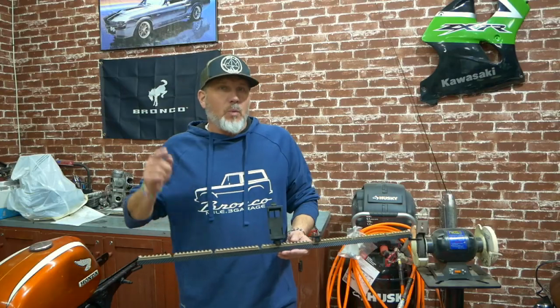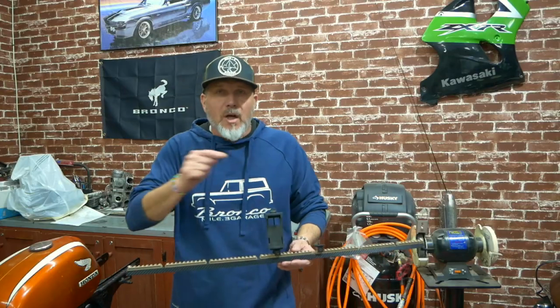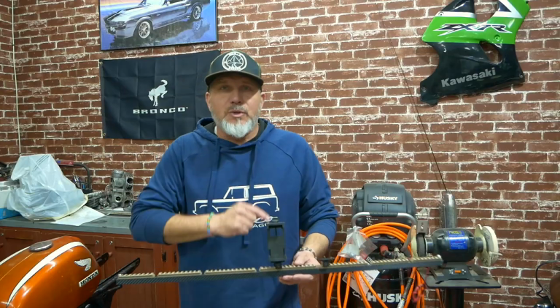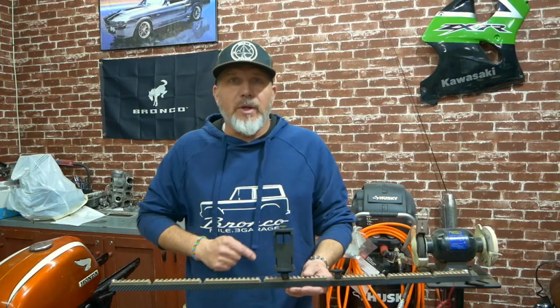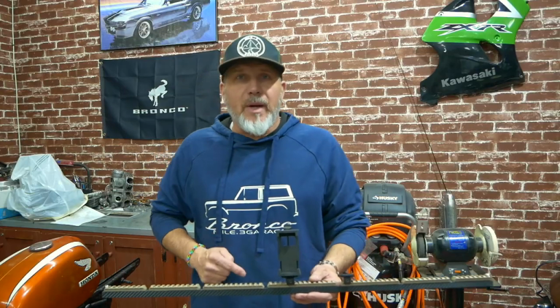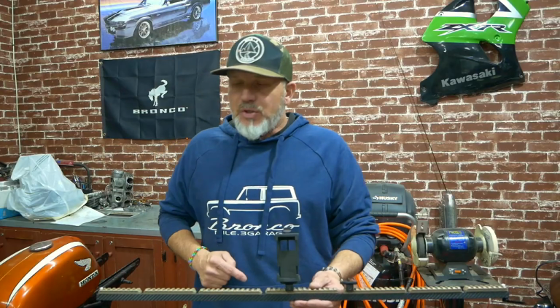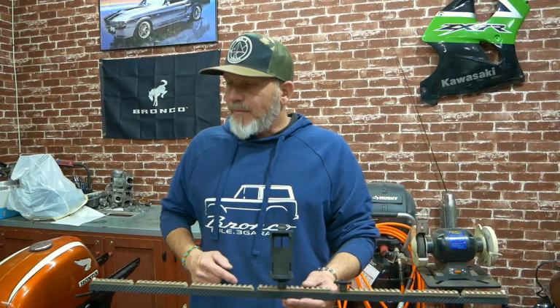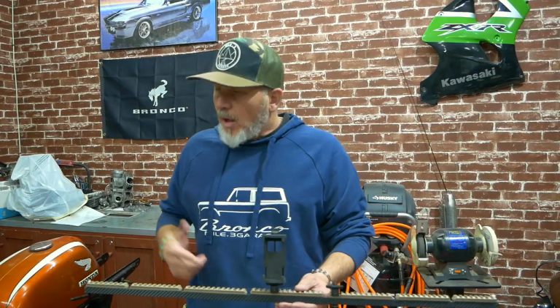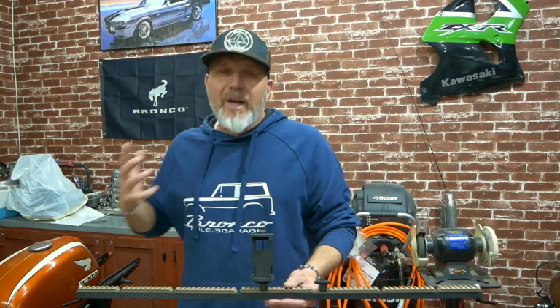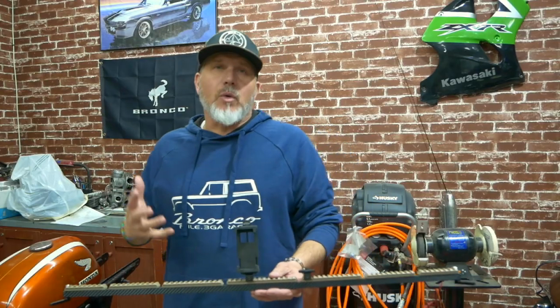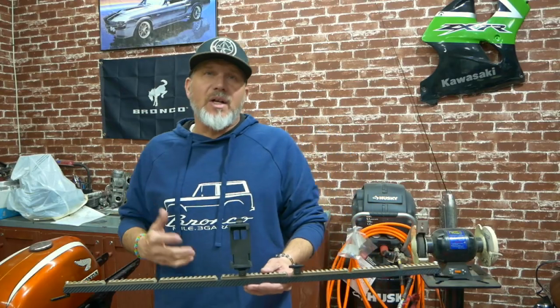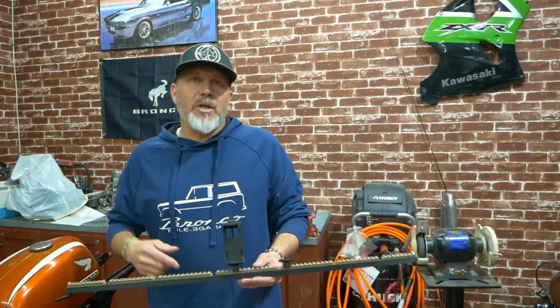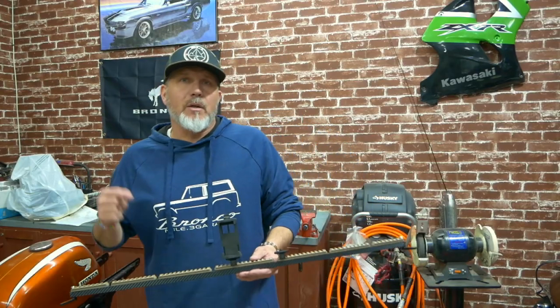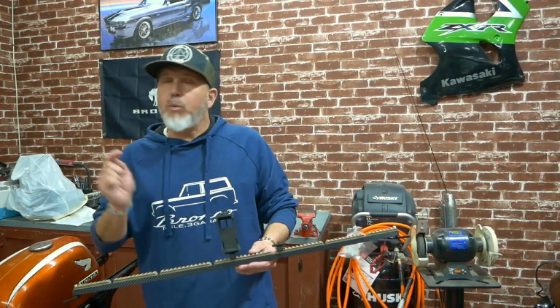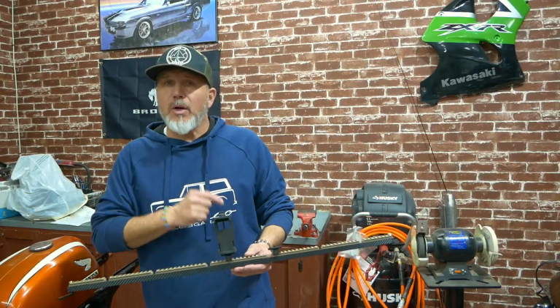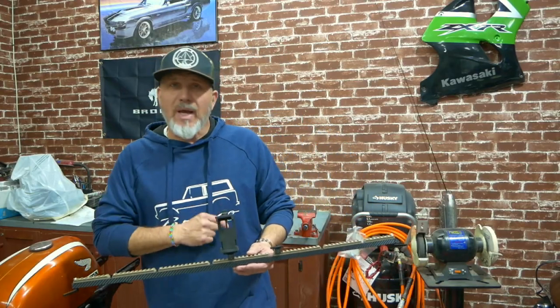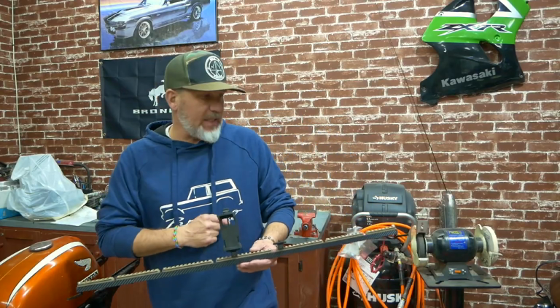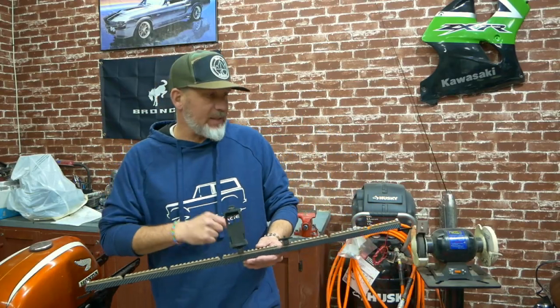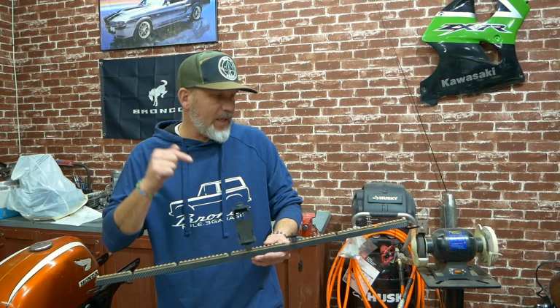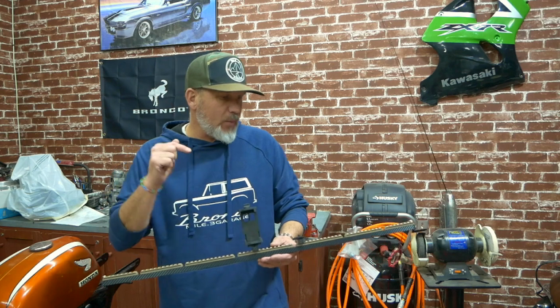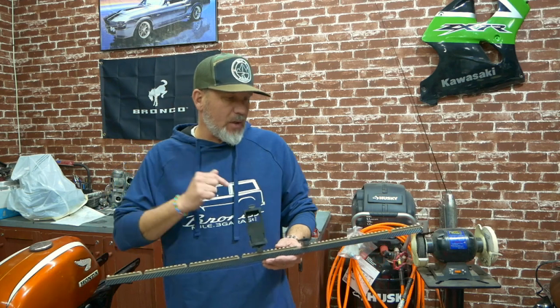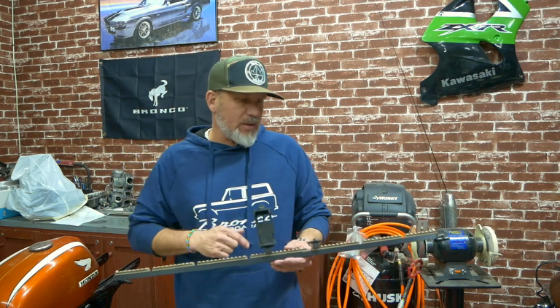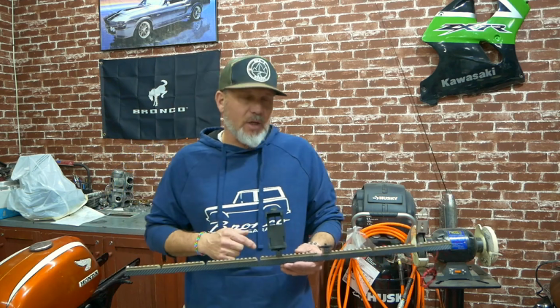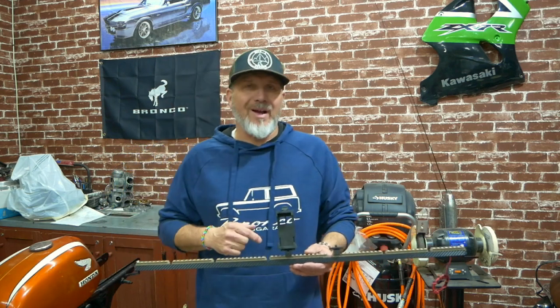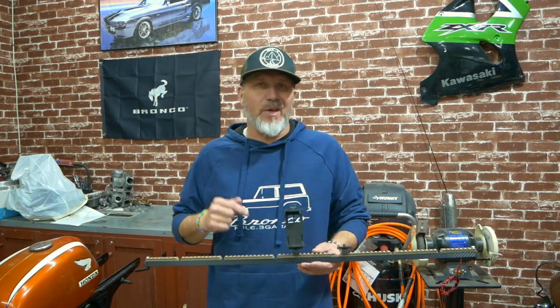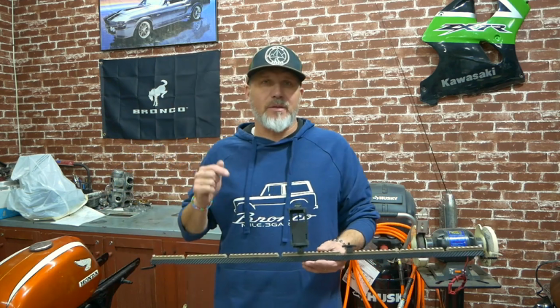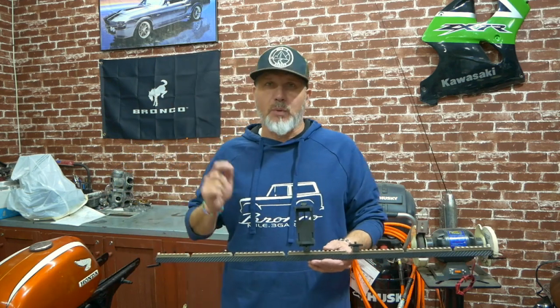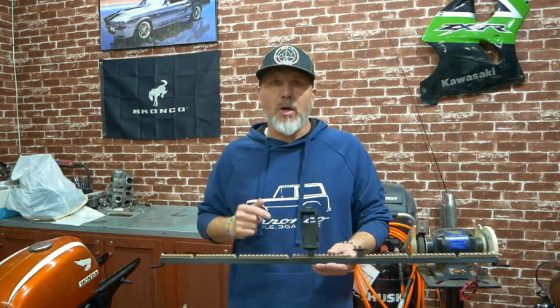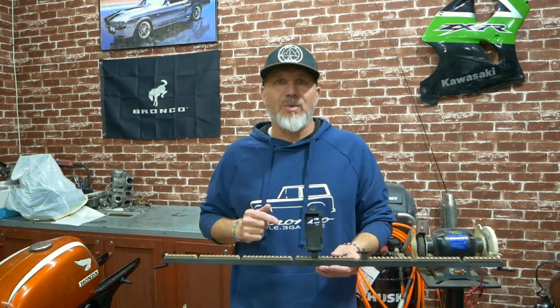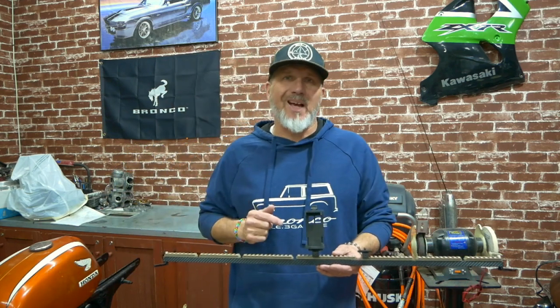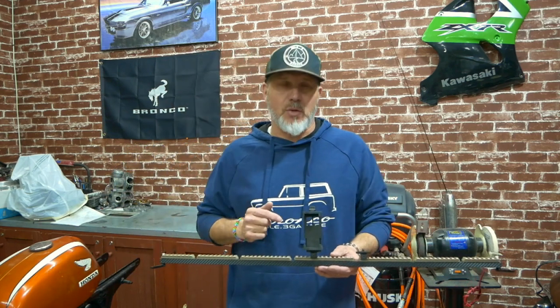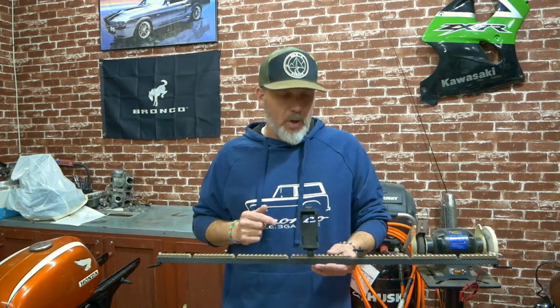Welcome to another episode of Alpine Garage Bronco Daily. Today we are going to talk about the Bronco Tactical Bar.